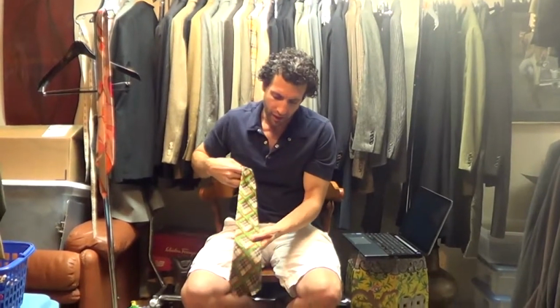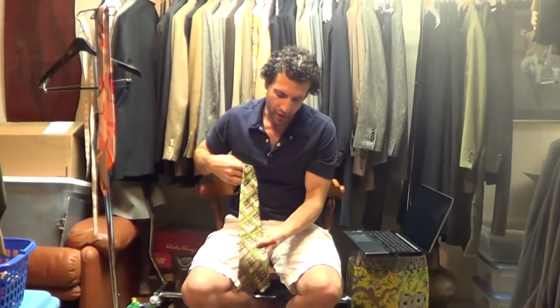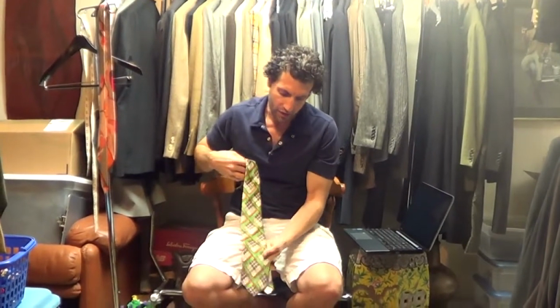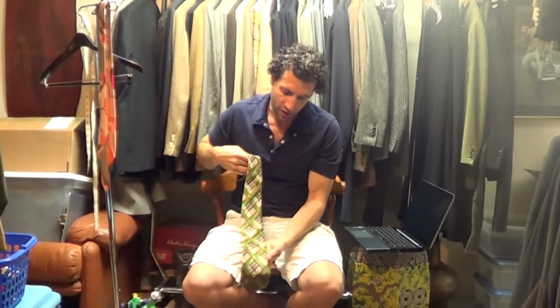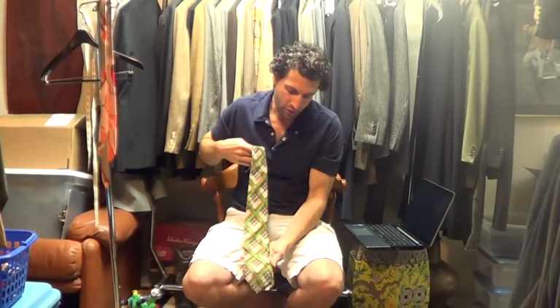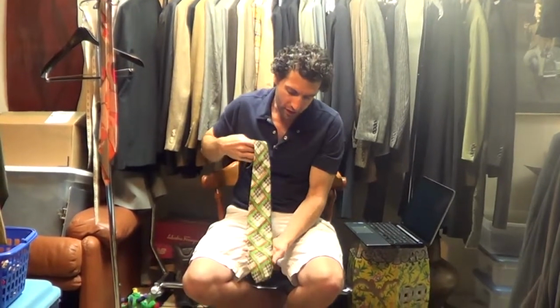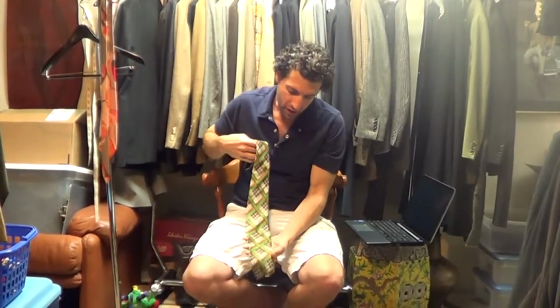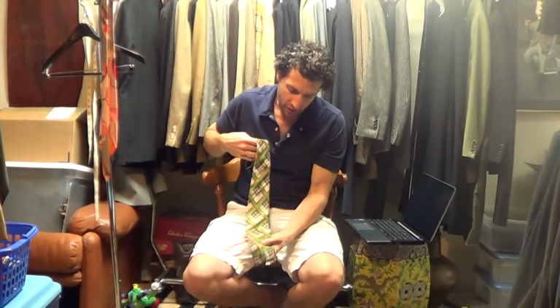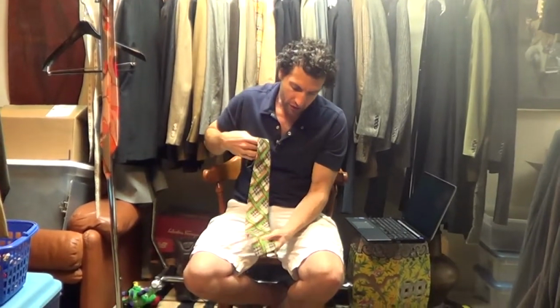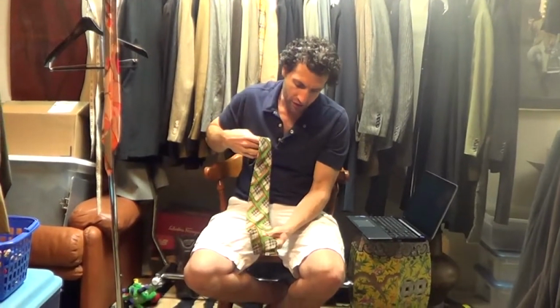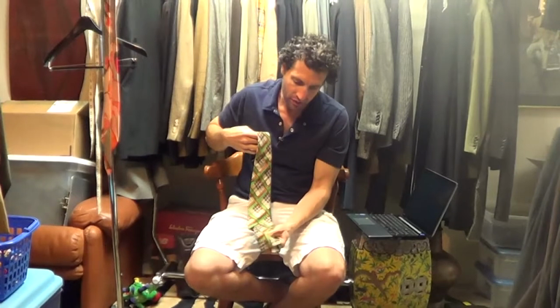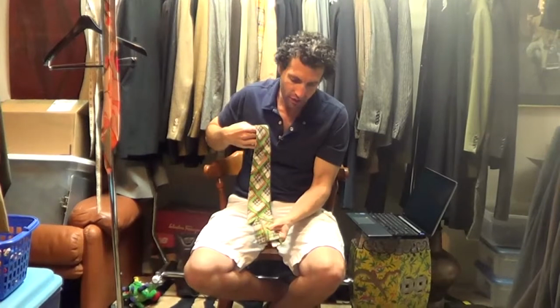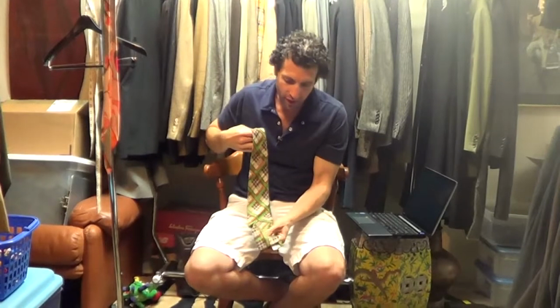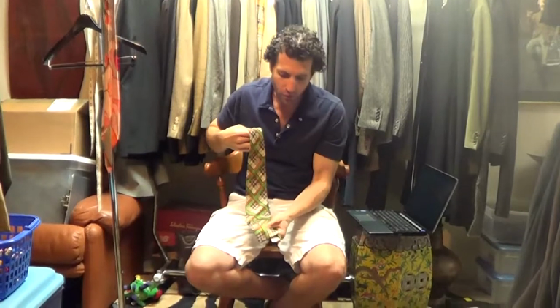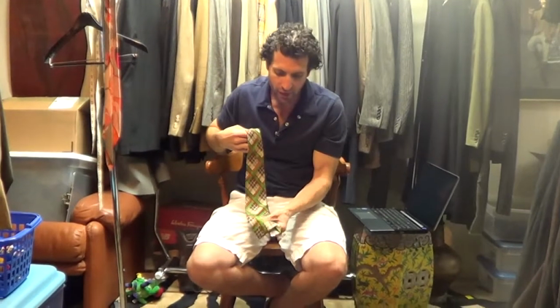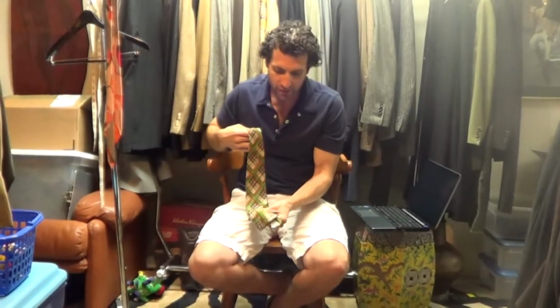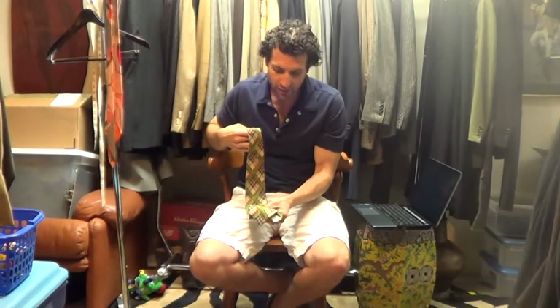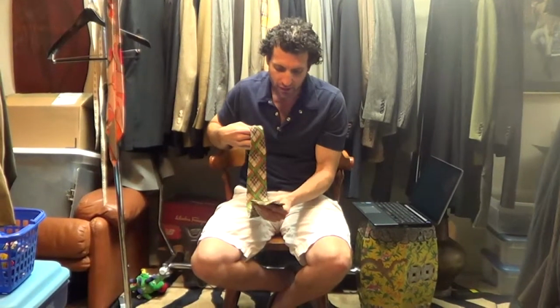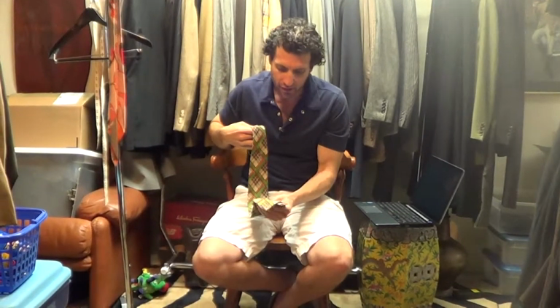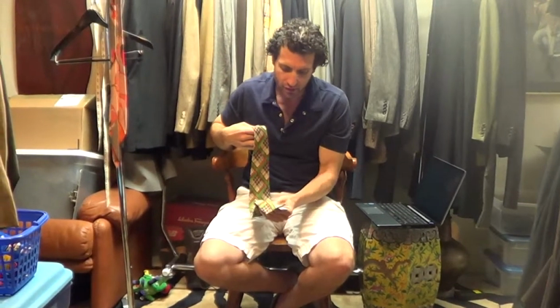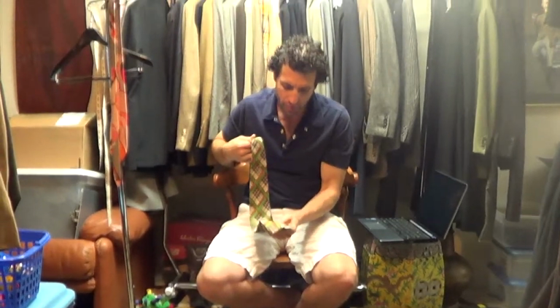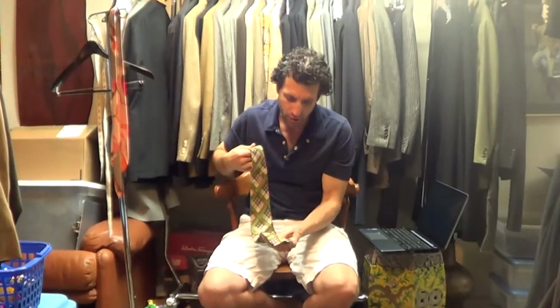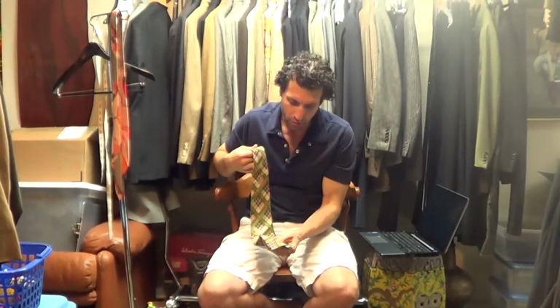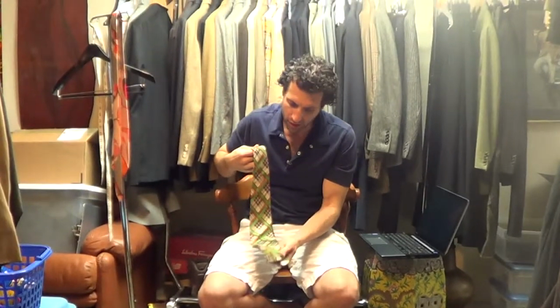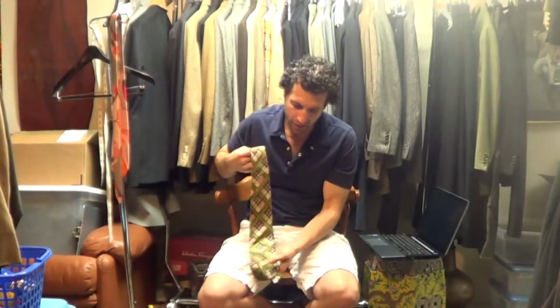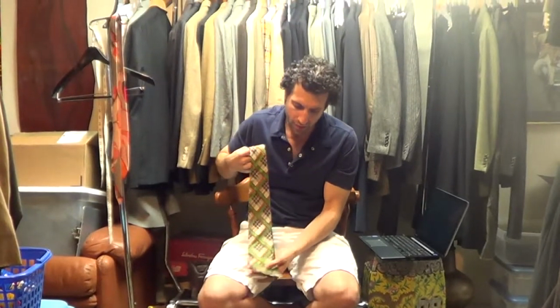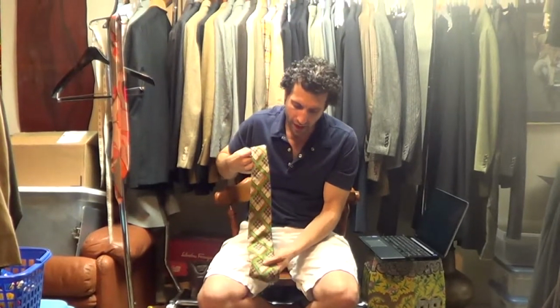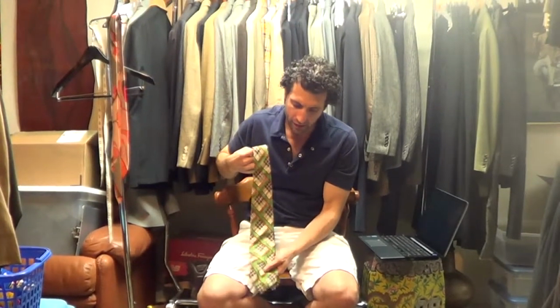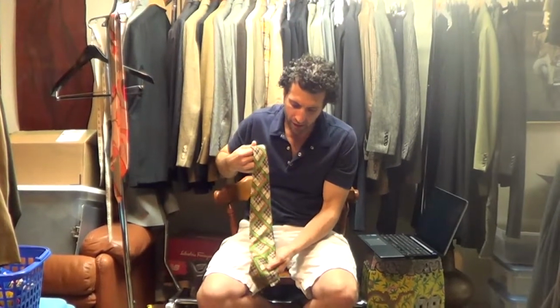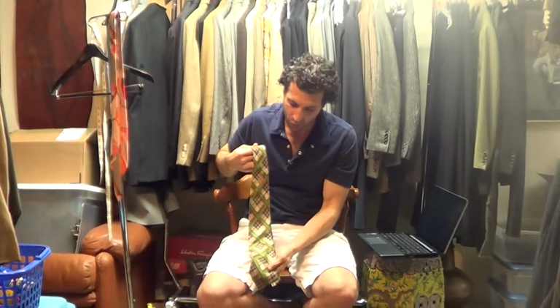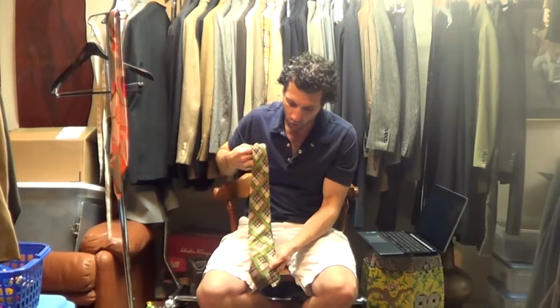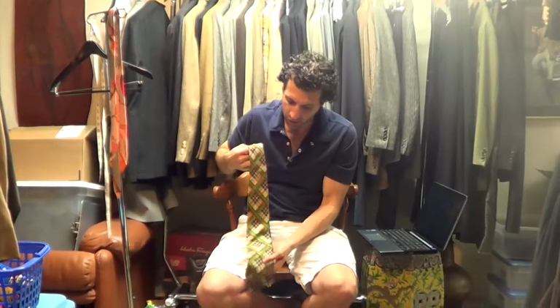It's got great colors. It's a lightweight silk. It's a printed pattern, not woven.